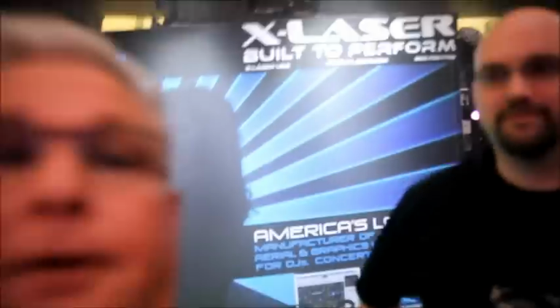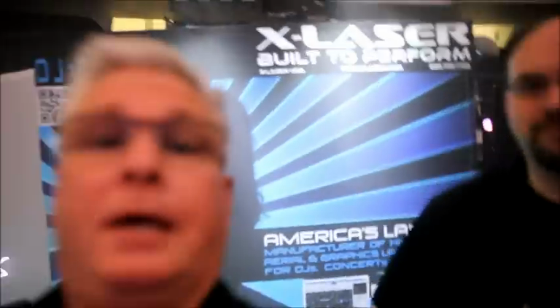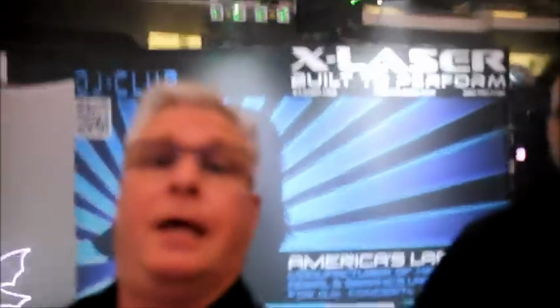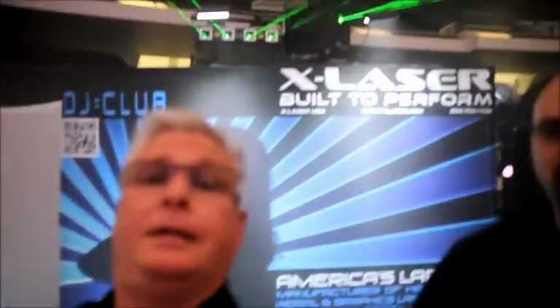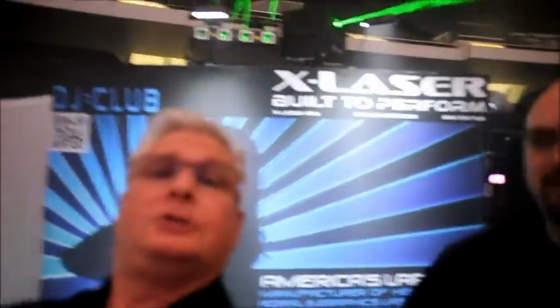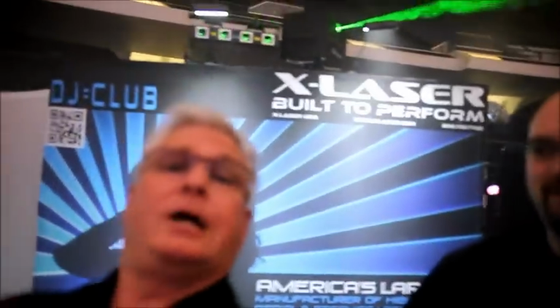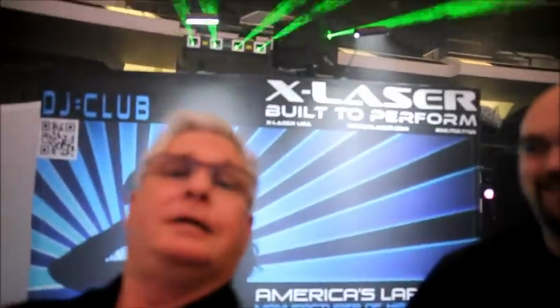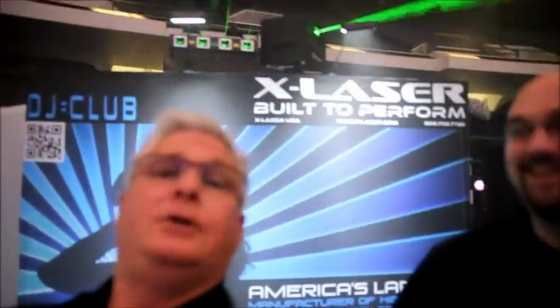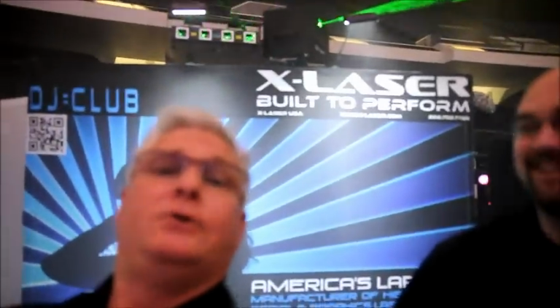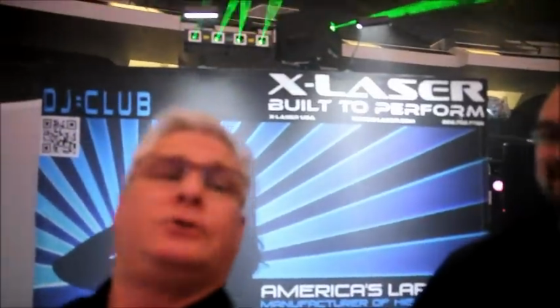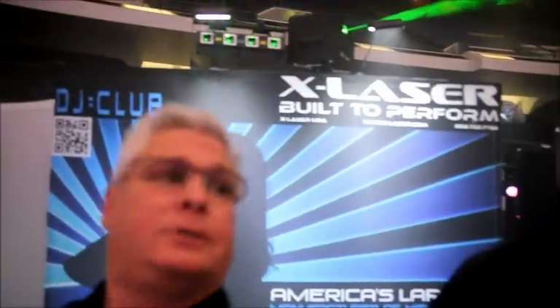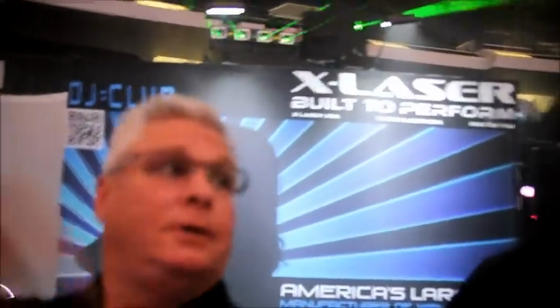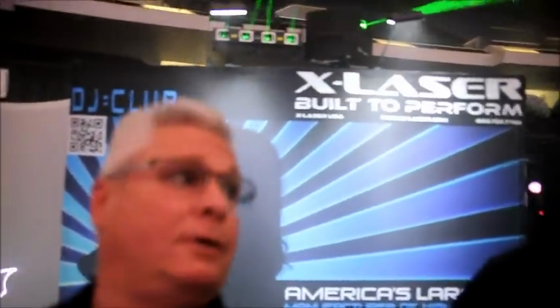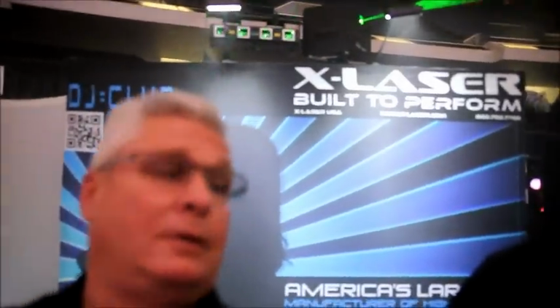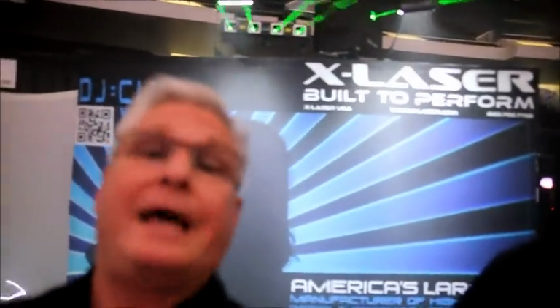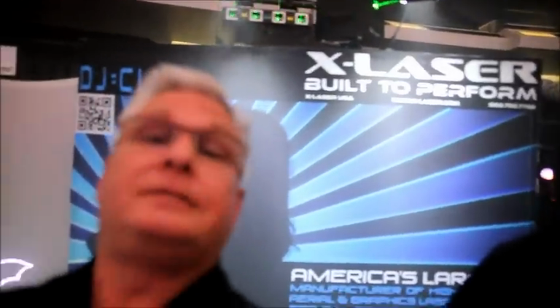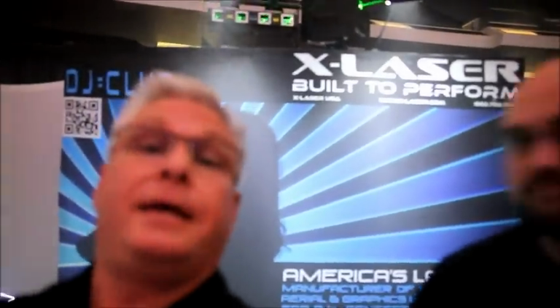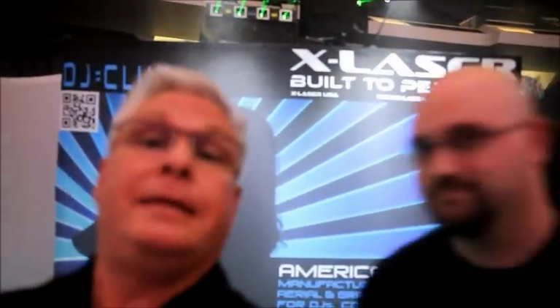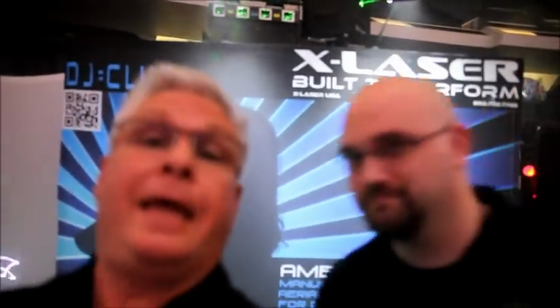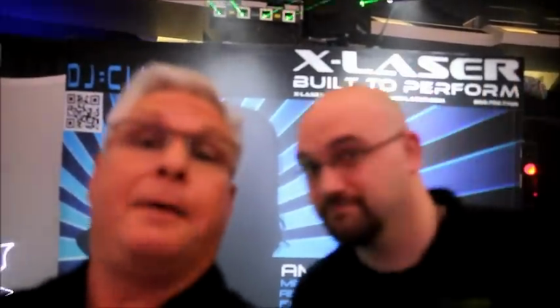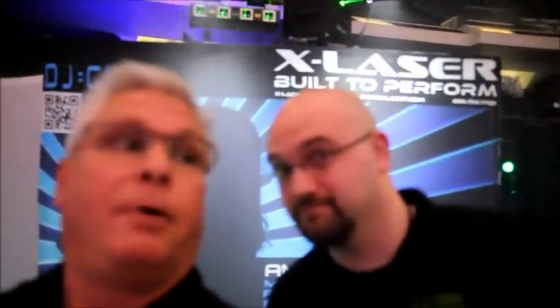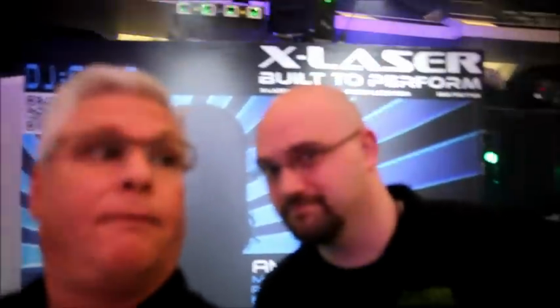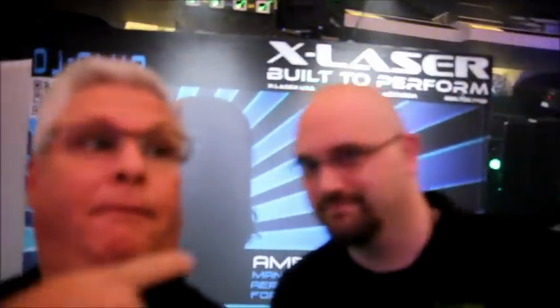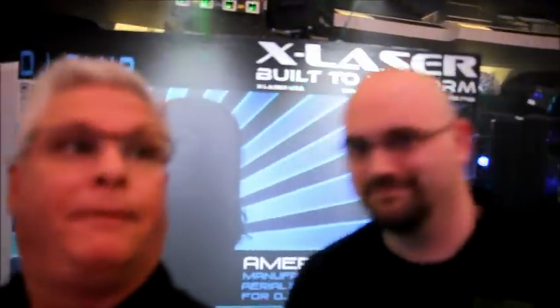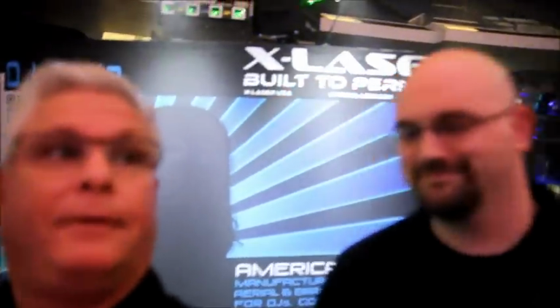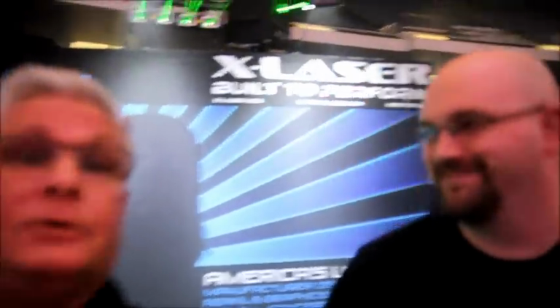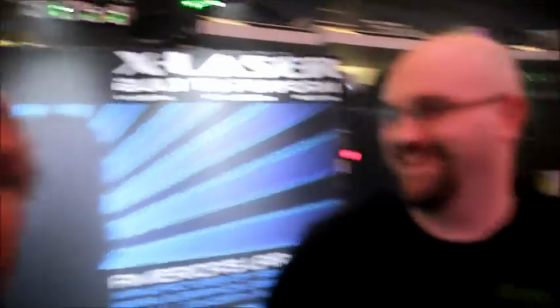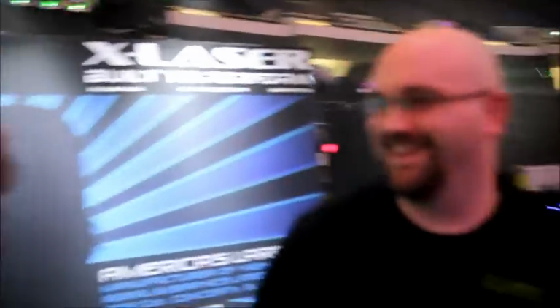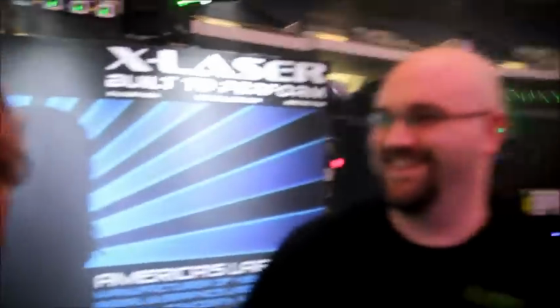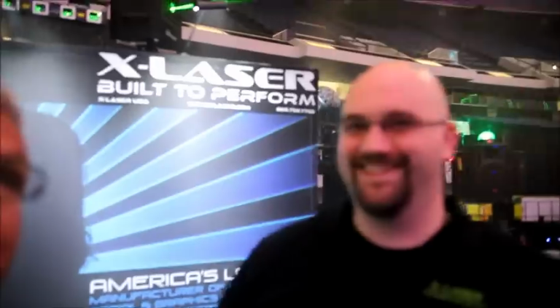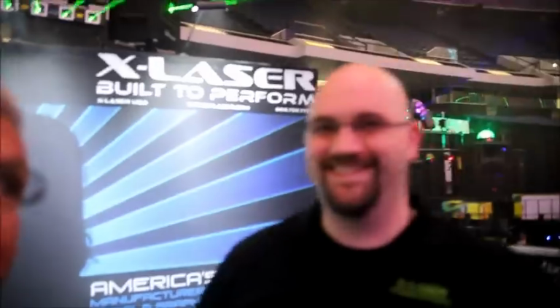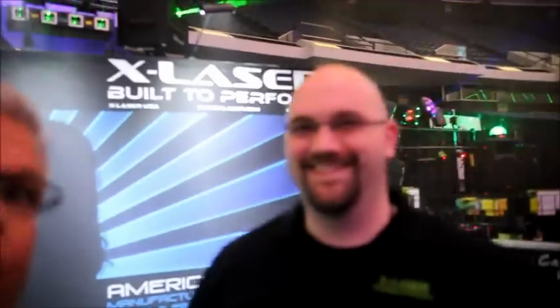Ken Dade, This Jockey News, last day at NAMM. Here's Dan from X-Laser.